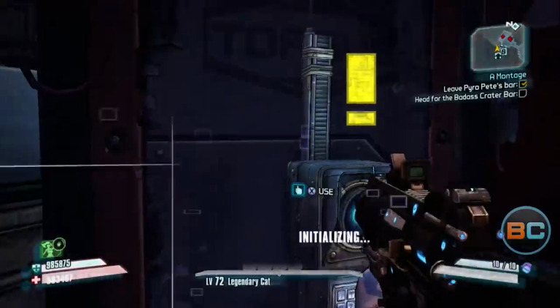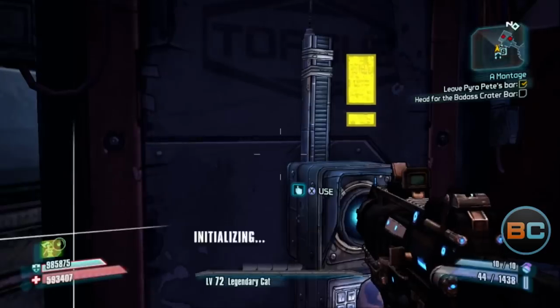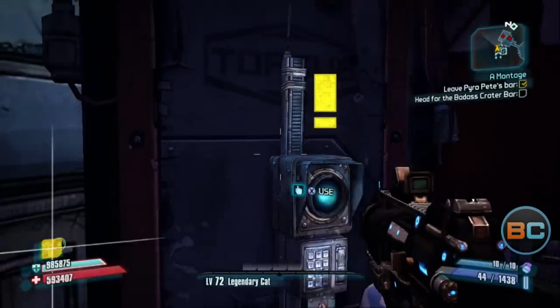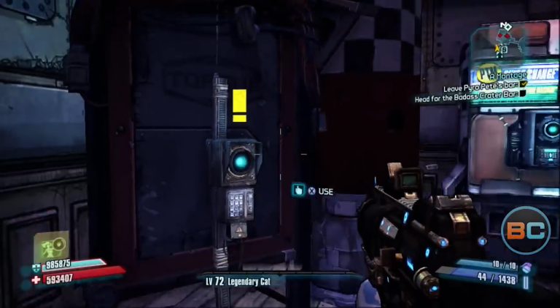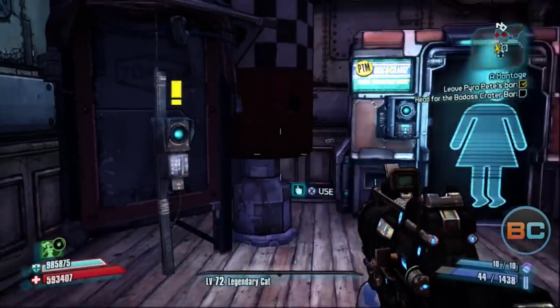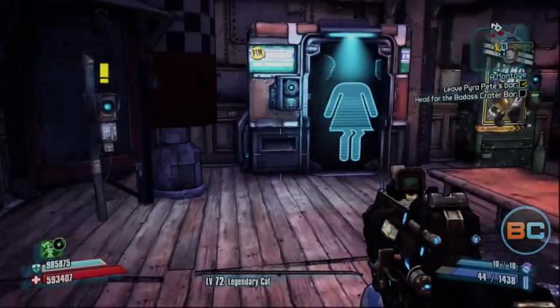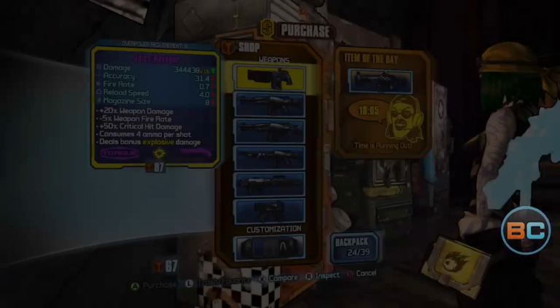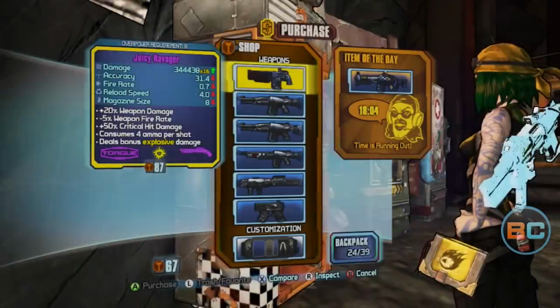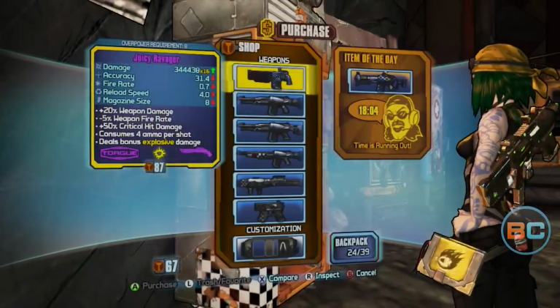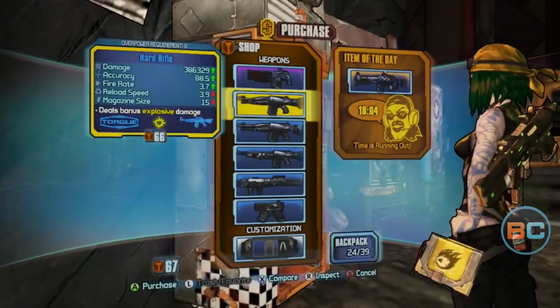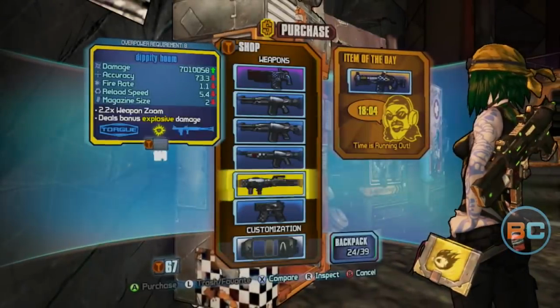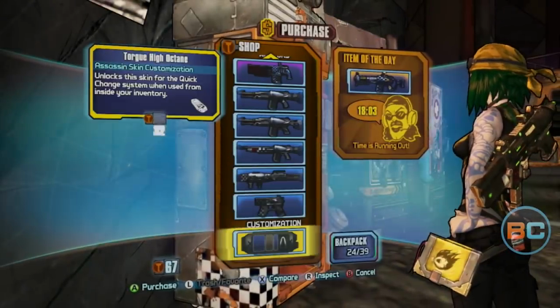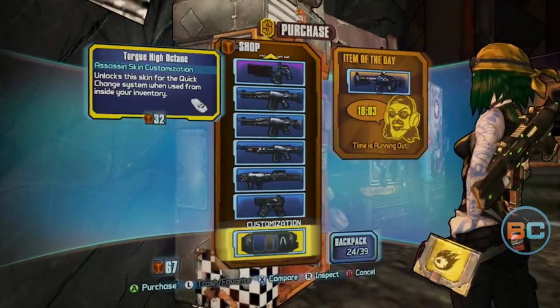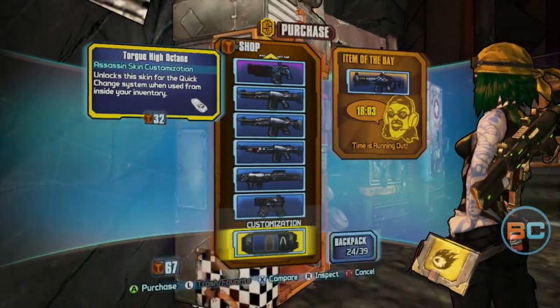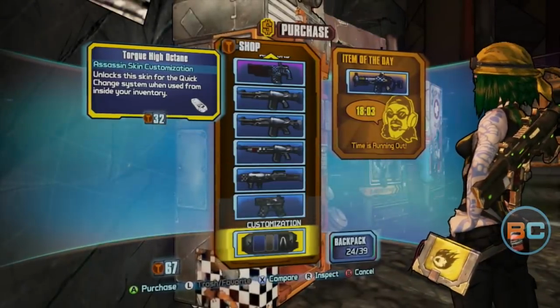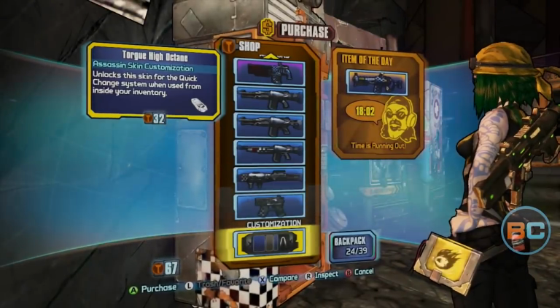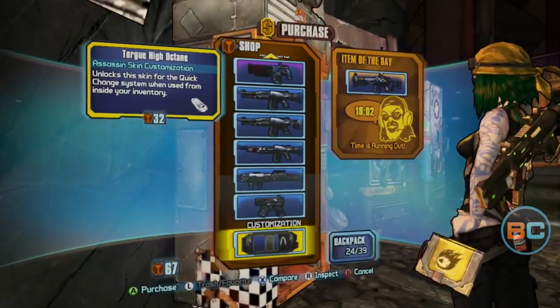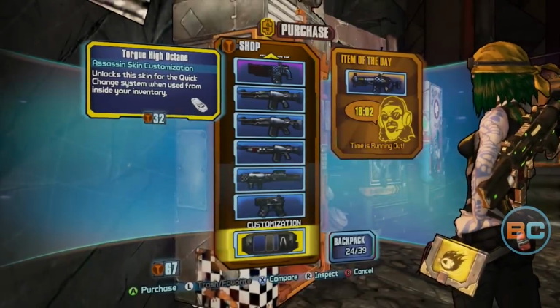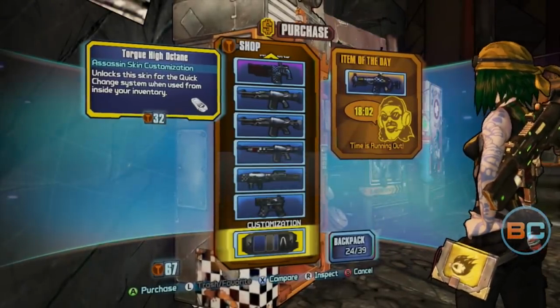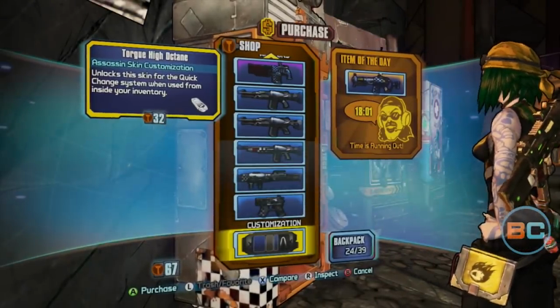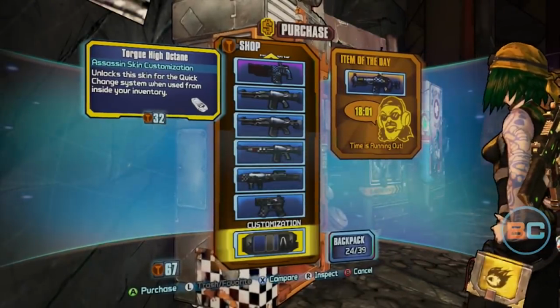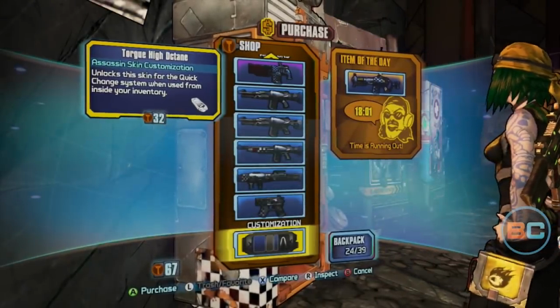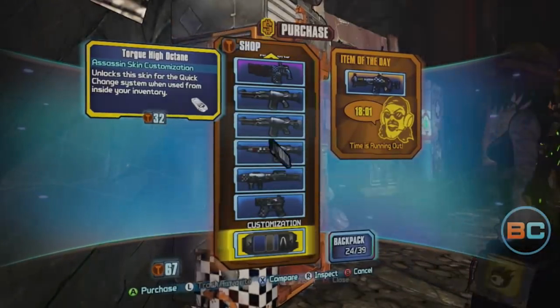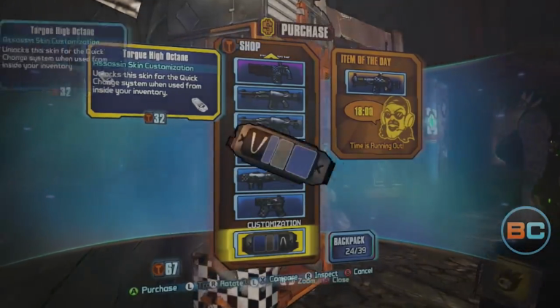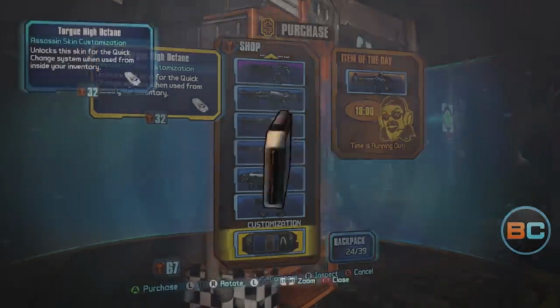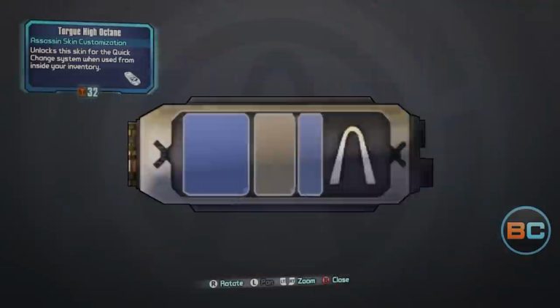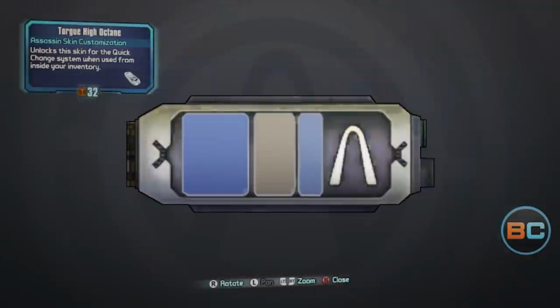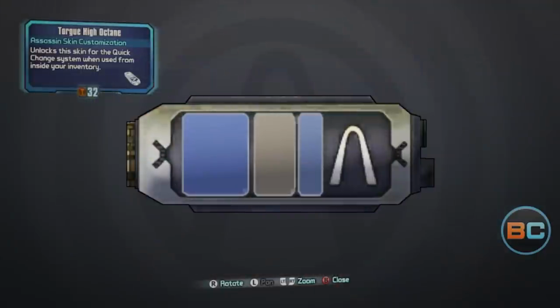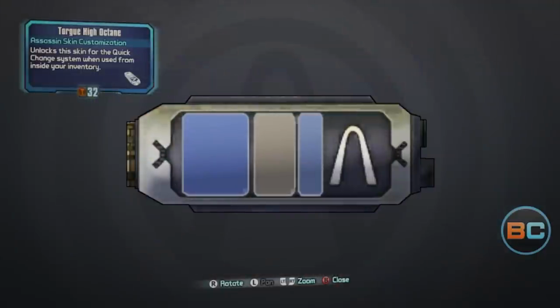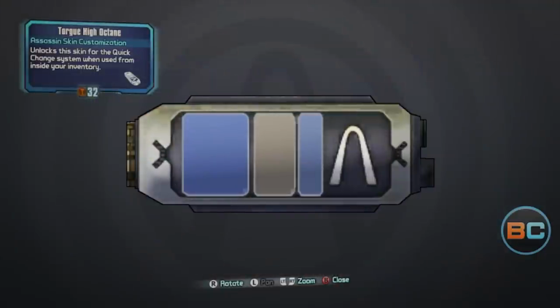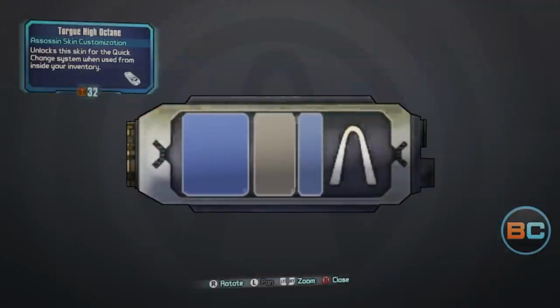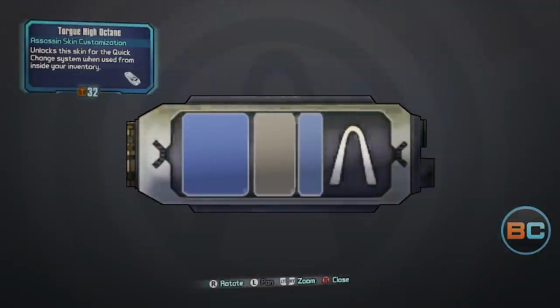Once you're up over 613 Torg tokens, you can now purchase some epic loot. It's good to max out Torg tokens at 999 so you have extras for heads and skins.